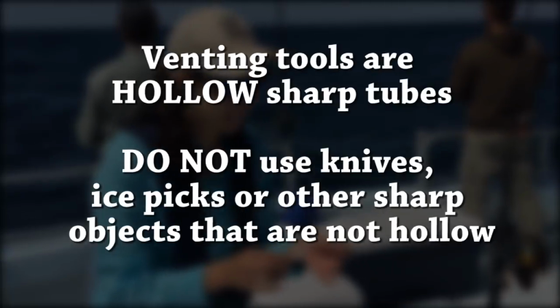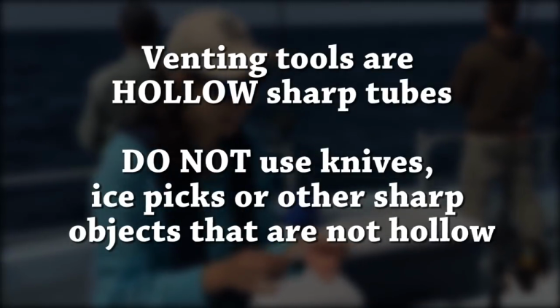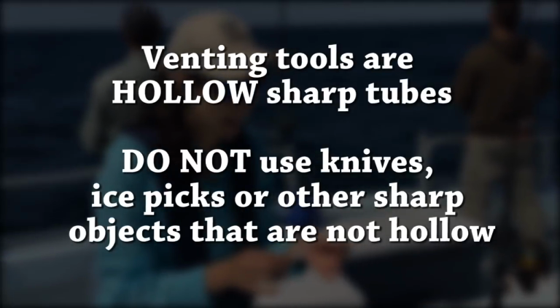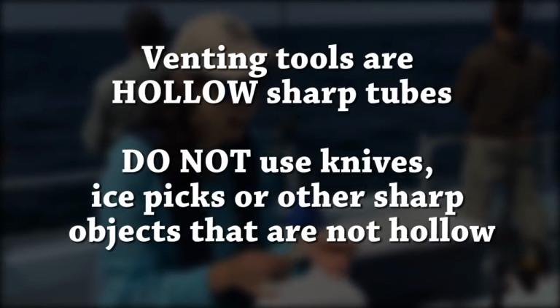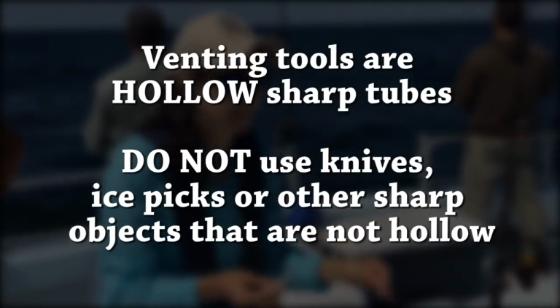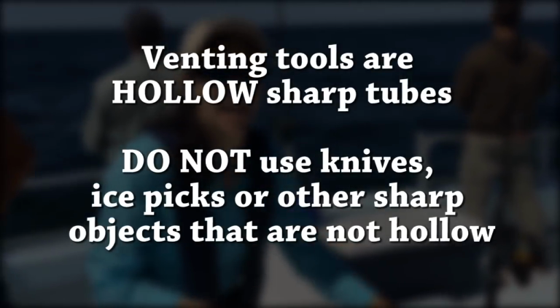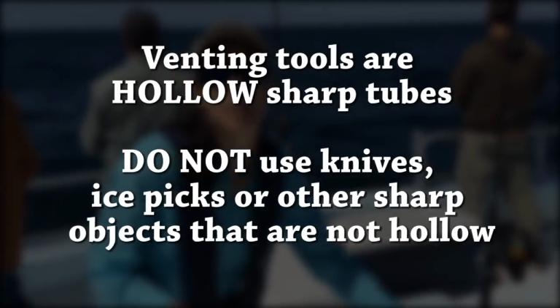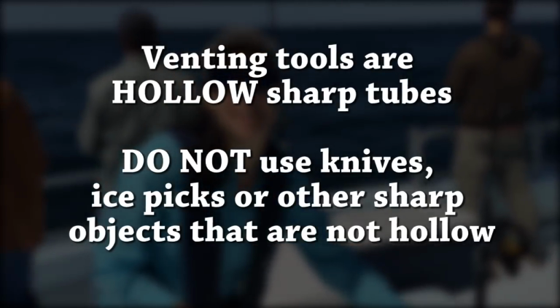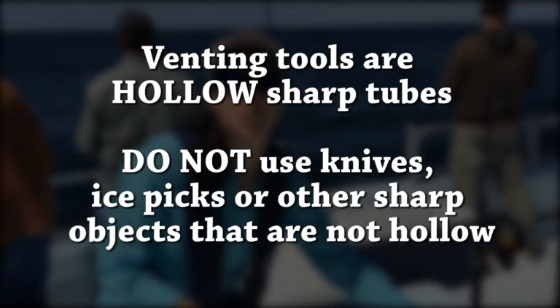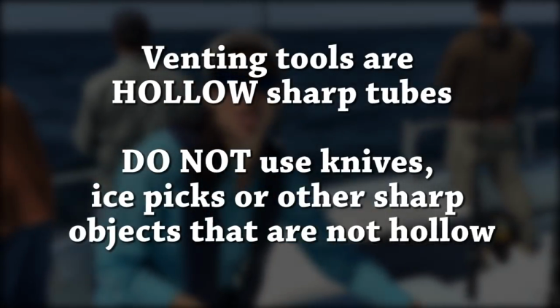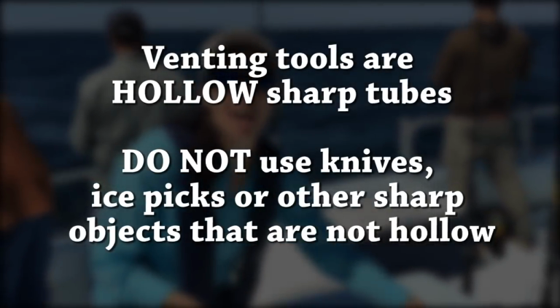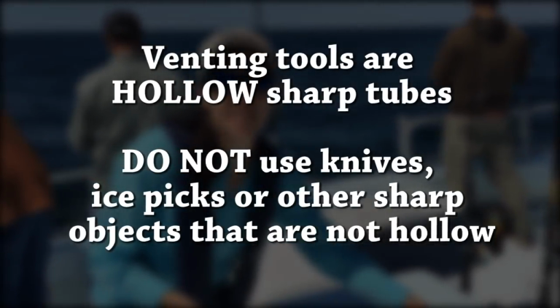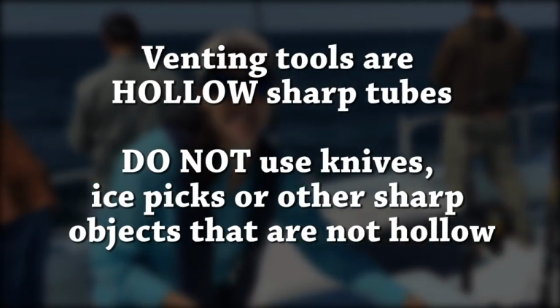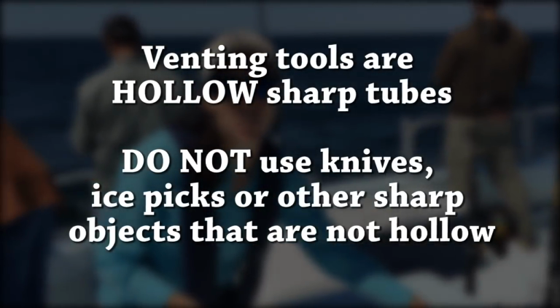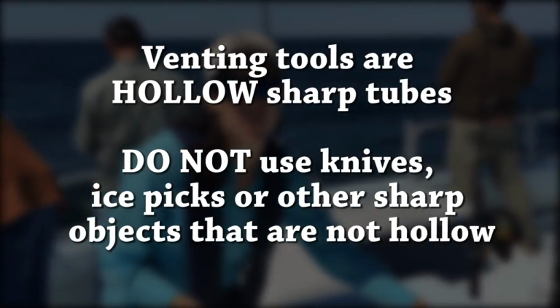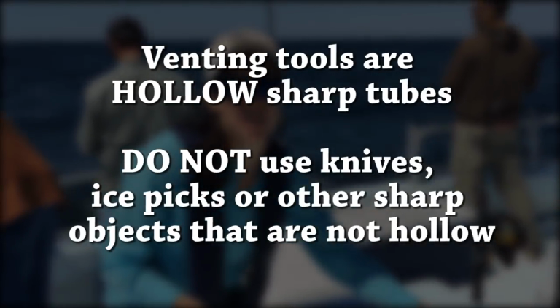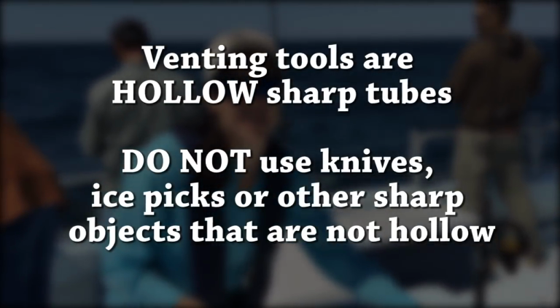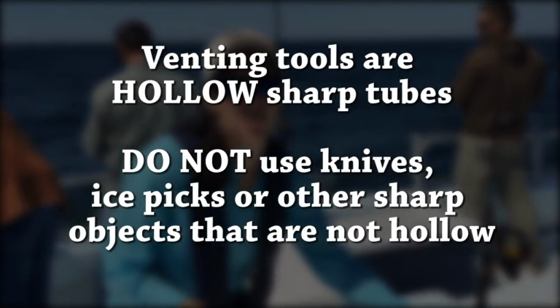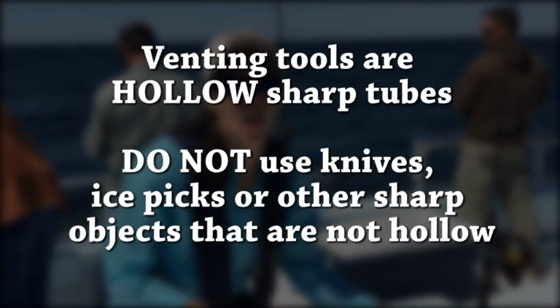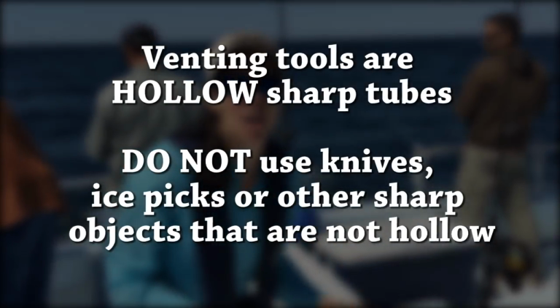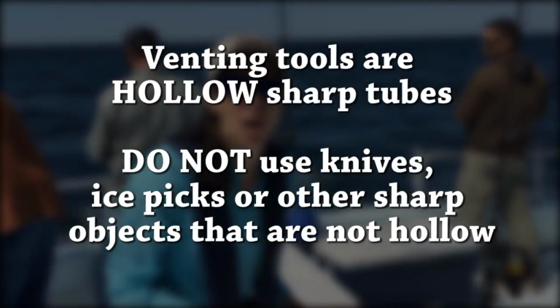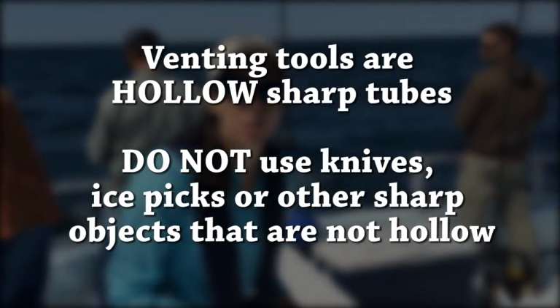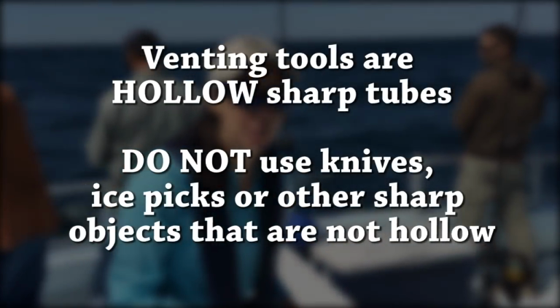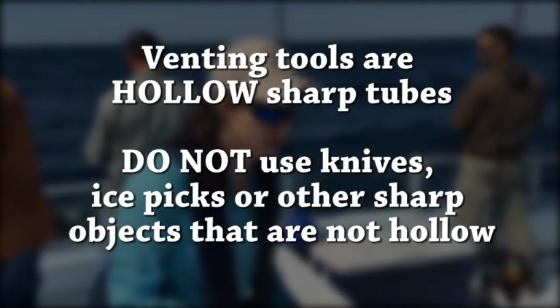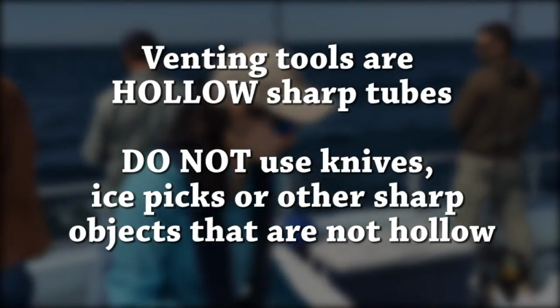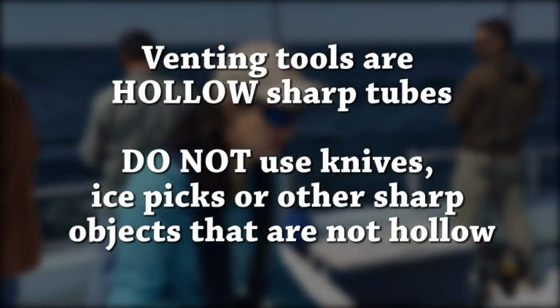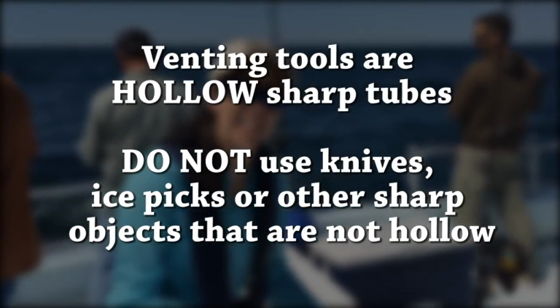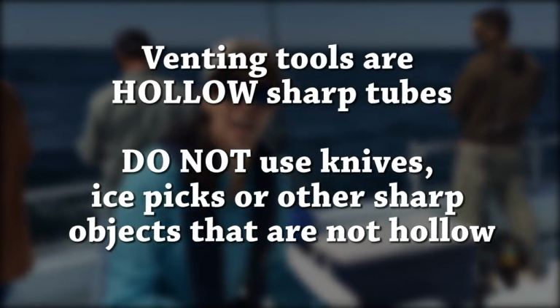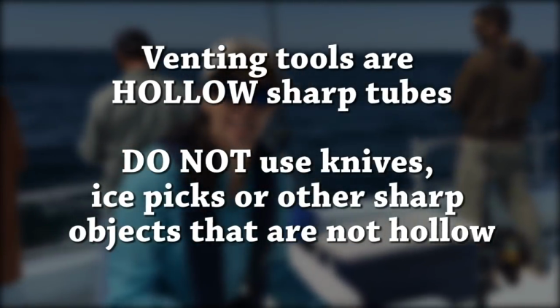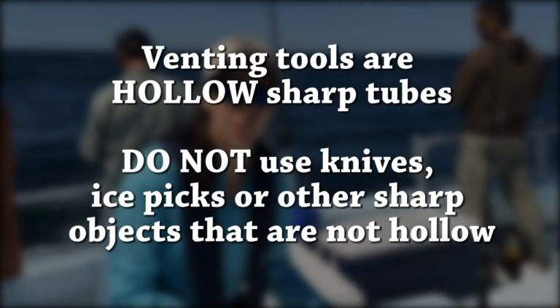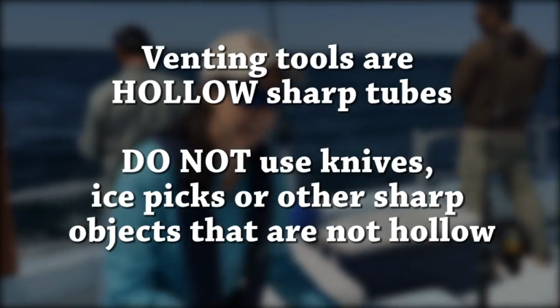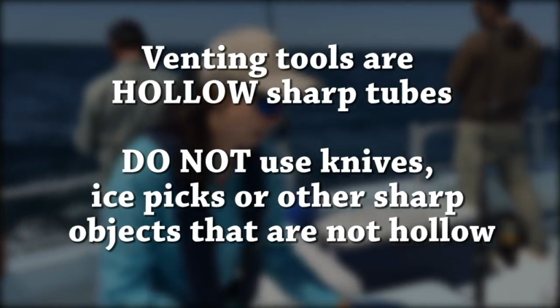Things like knives and ice picks are not venting tools because they are not hollow tubes that will allow air to escape.